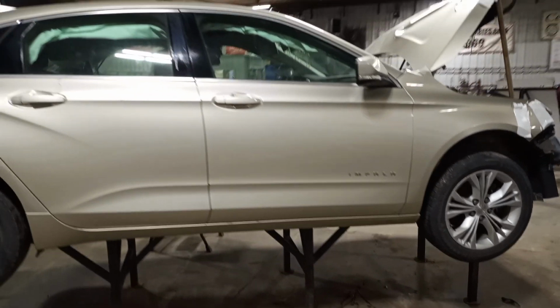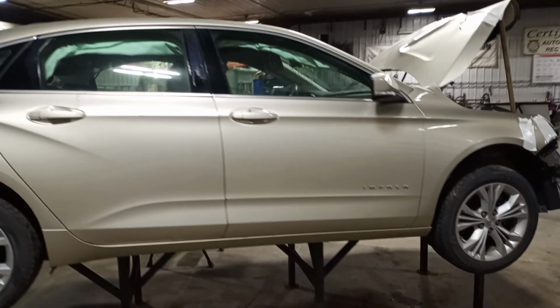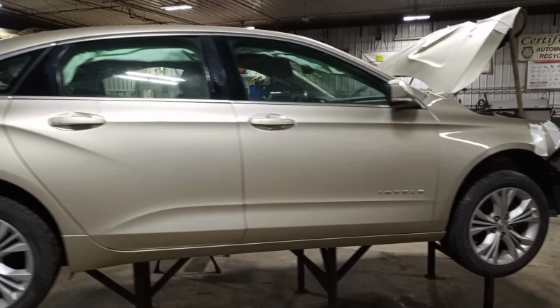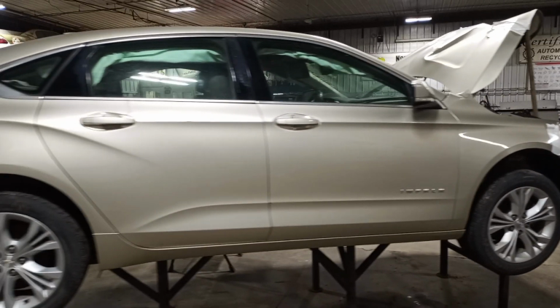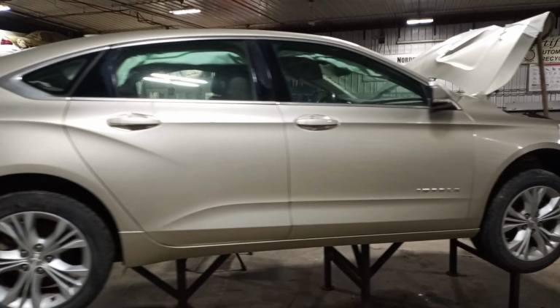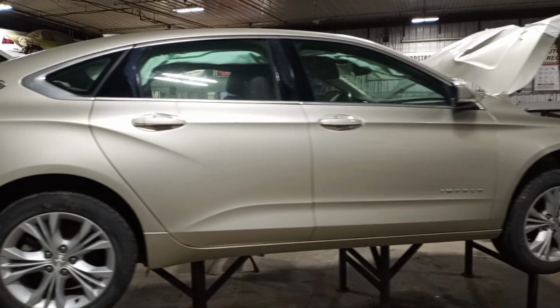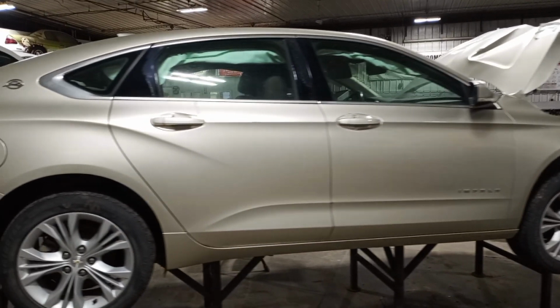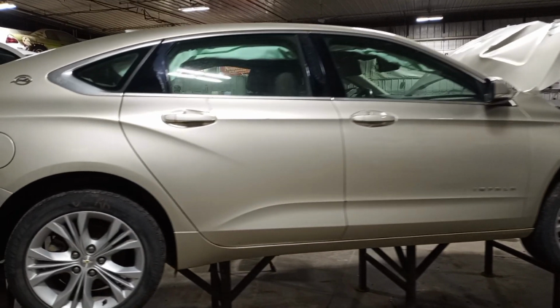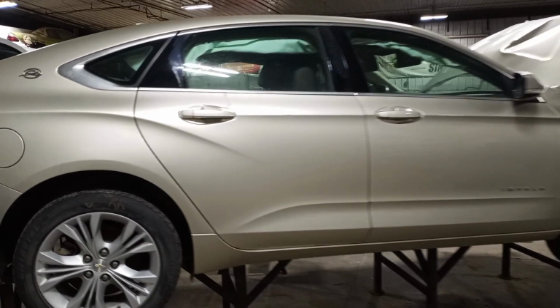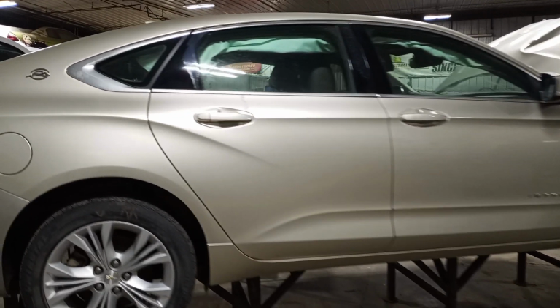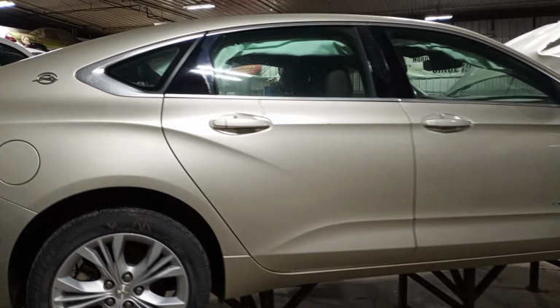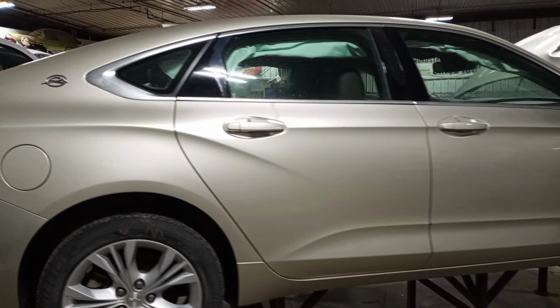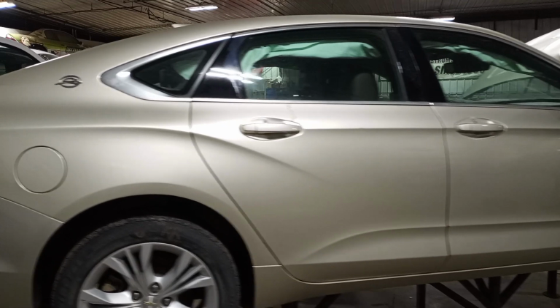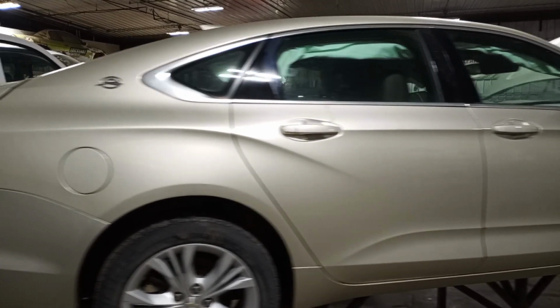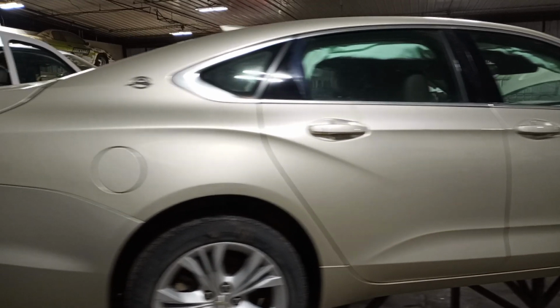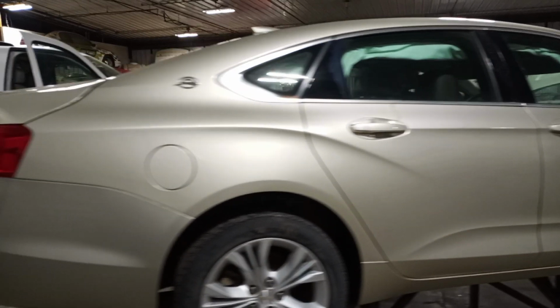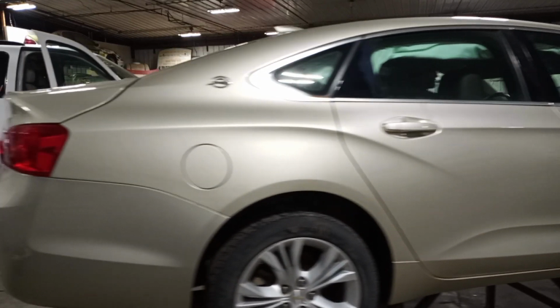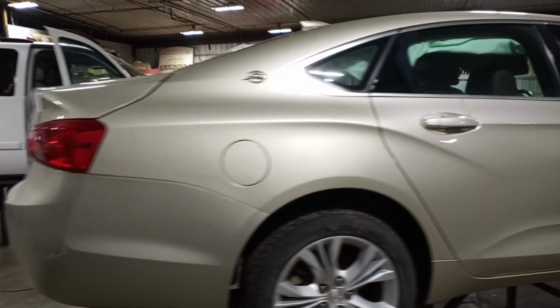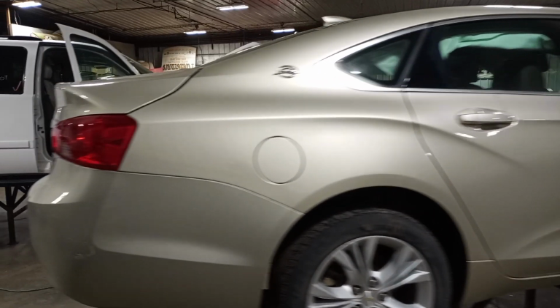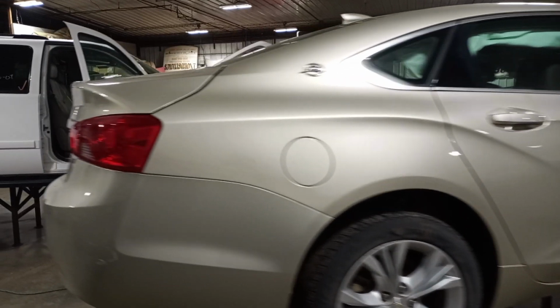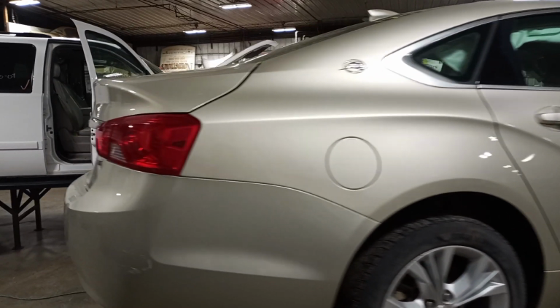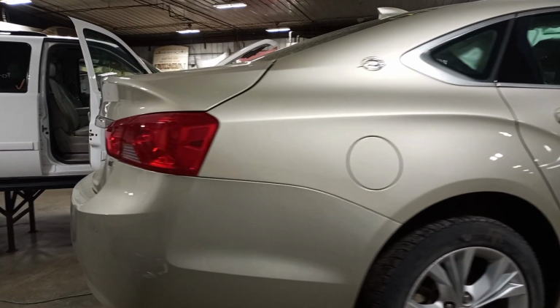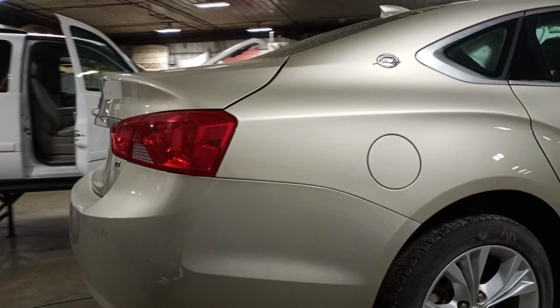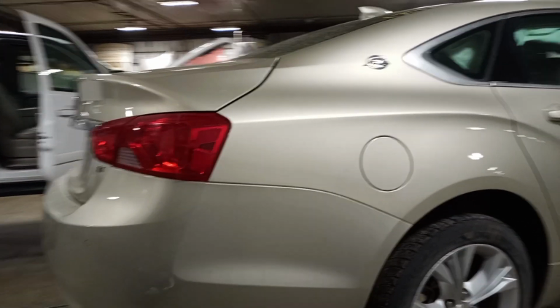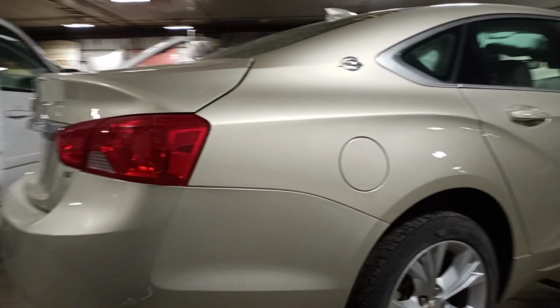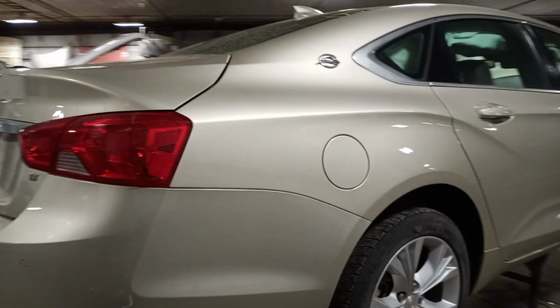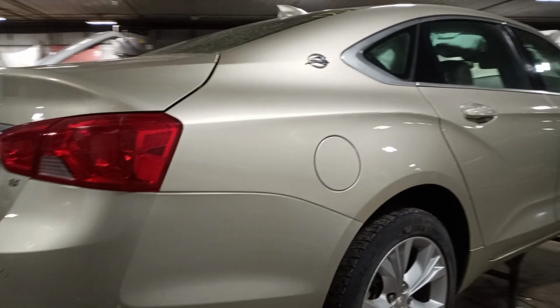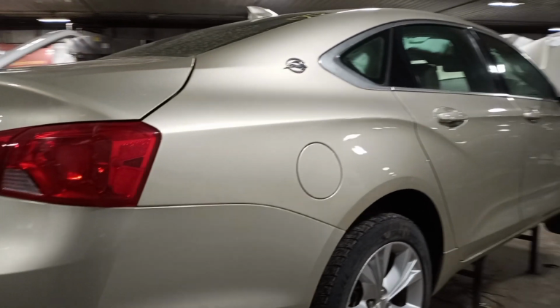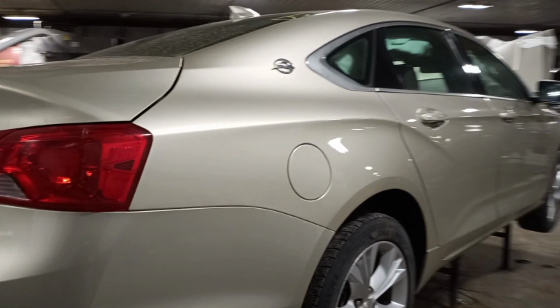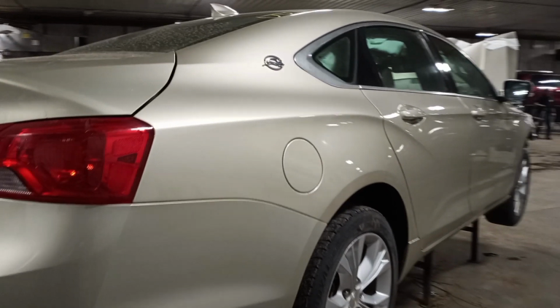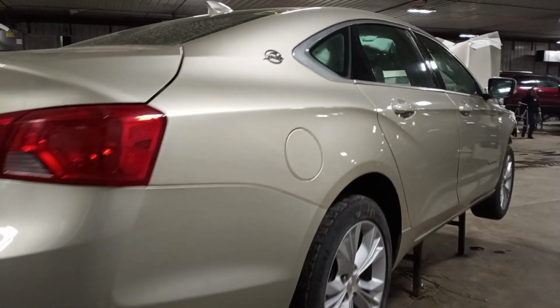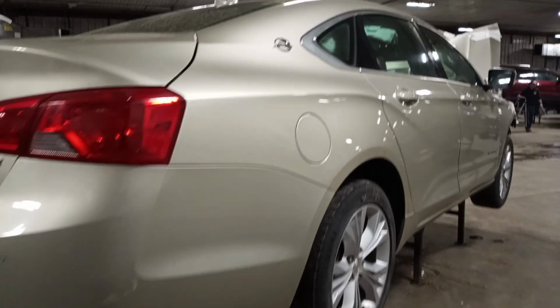Start it and put it in reverse and drive. Sounds like it's starving for air.